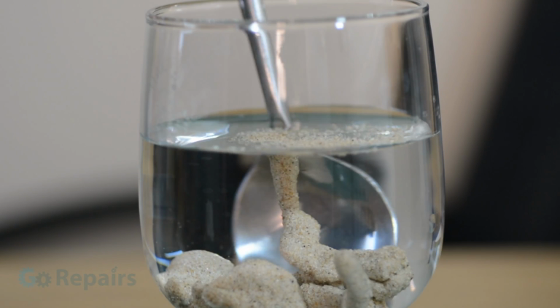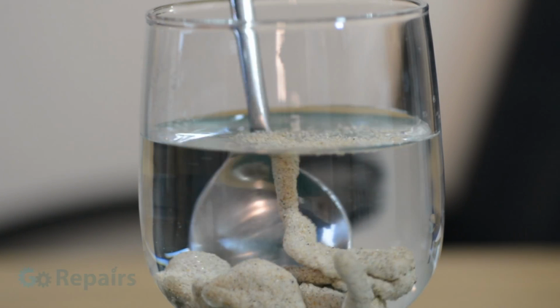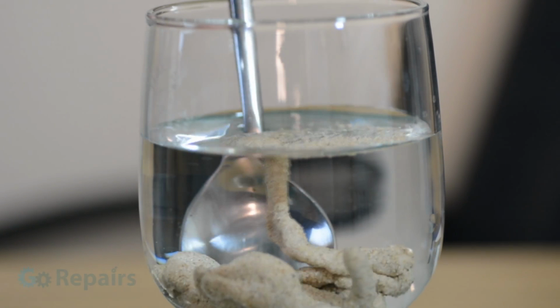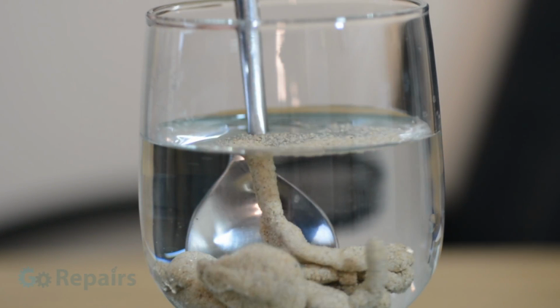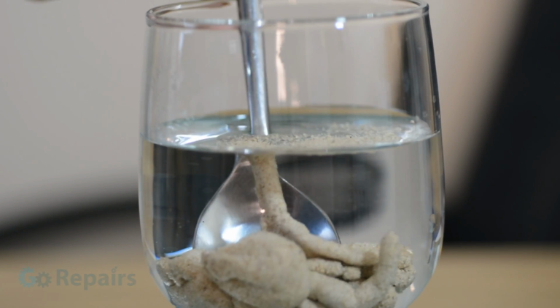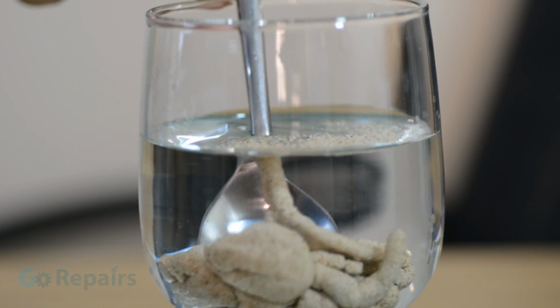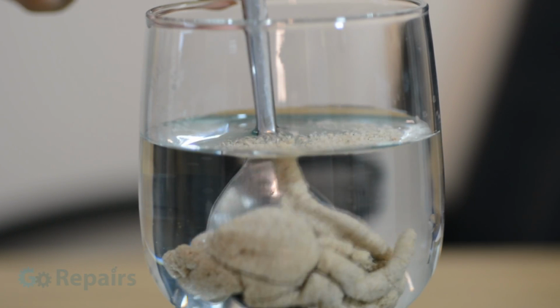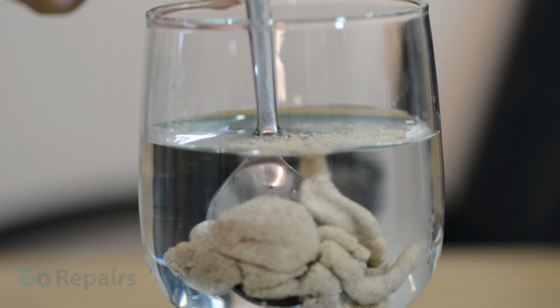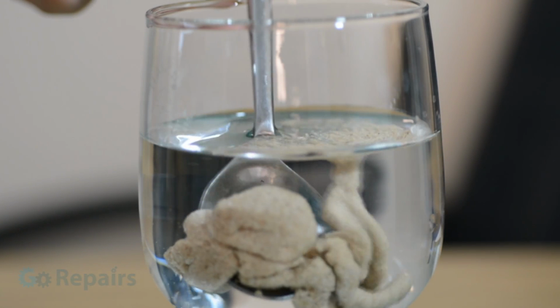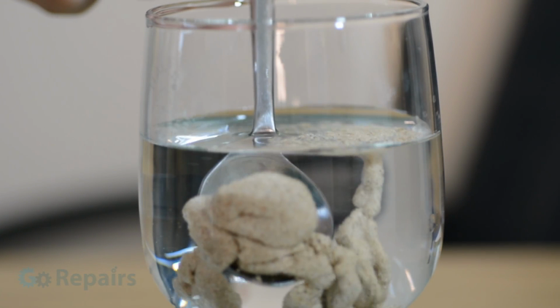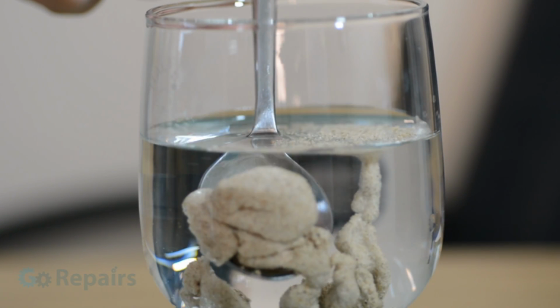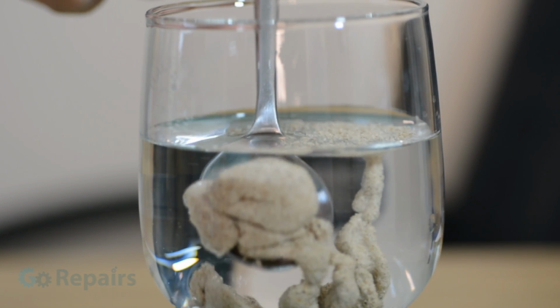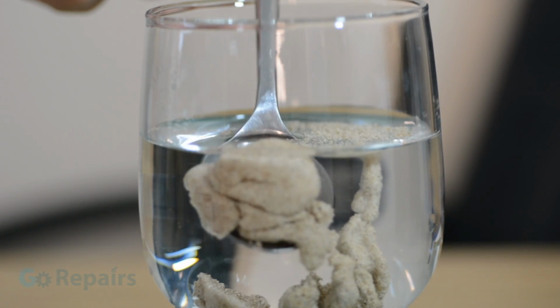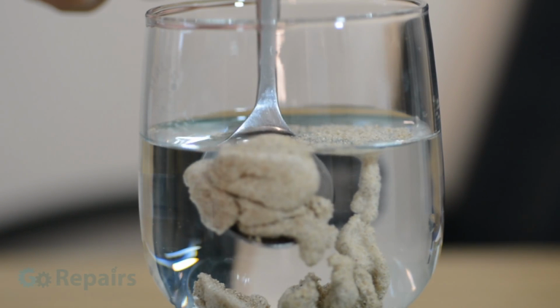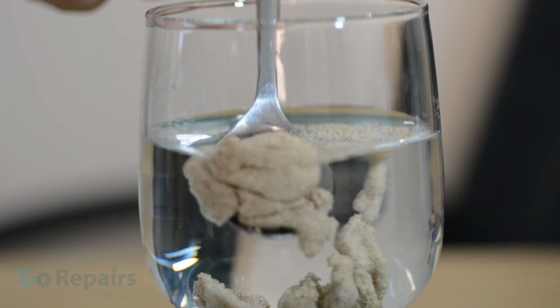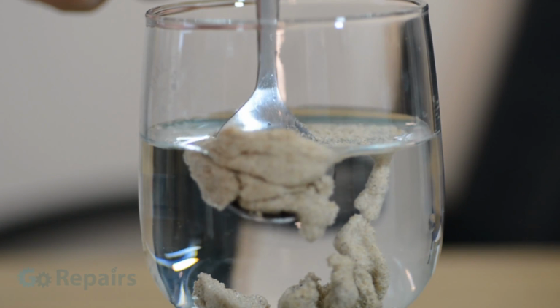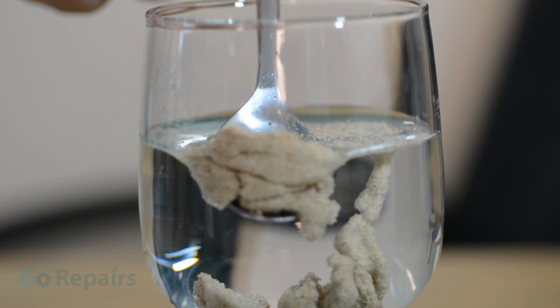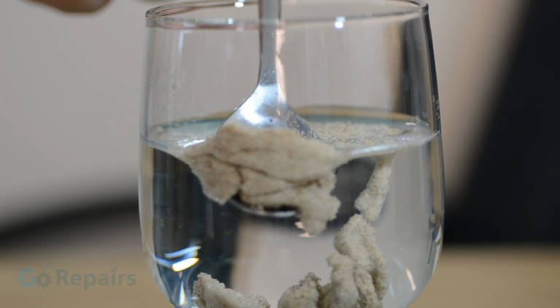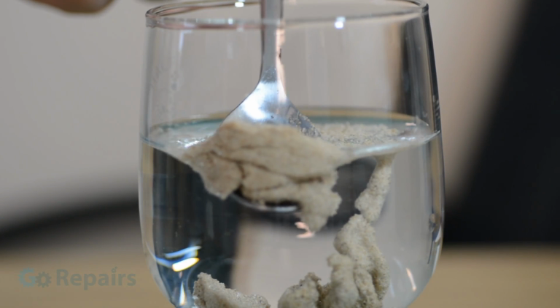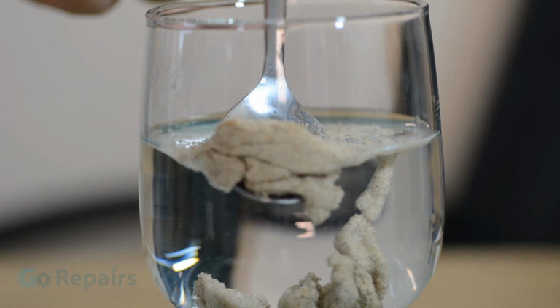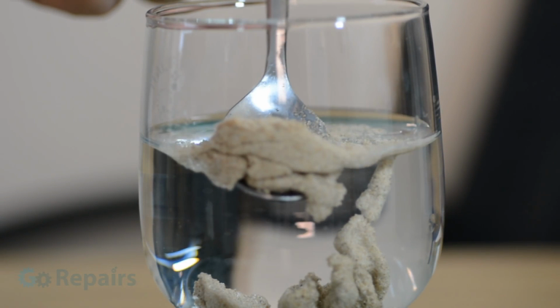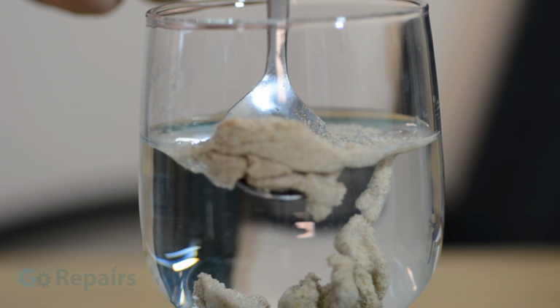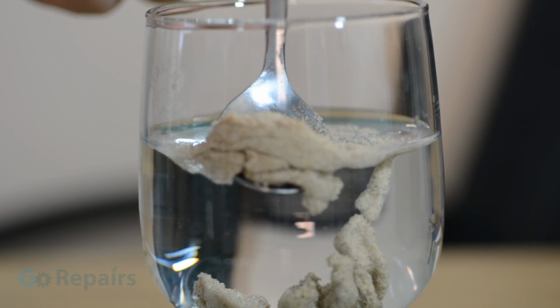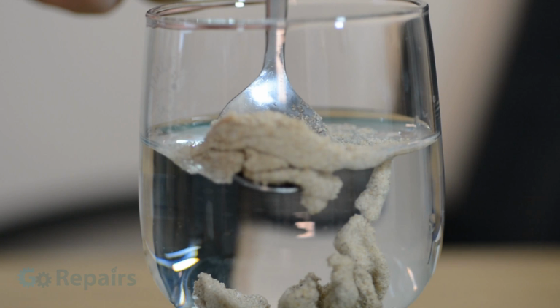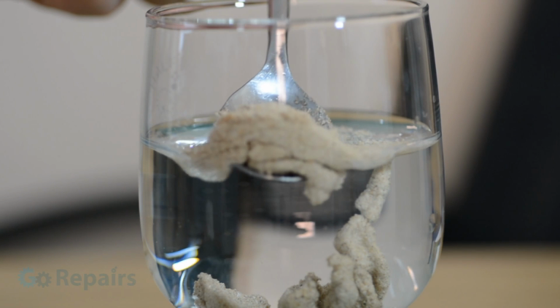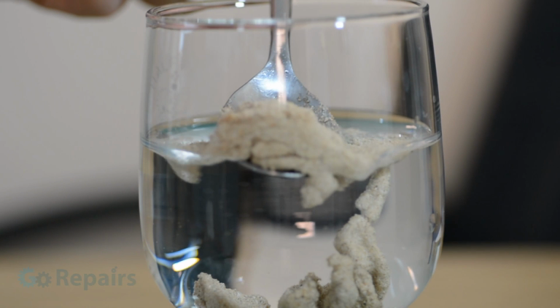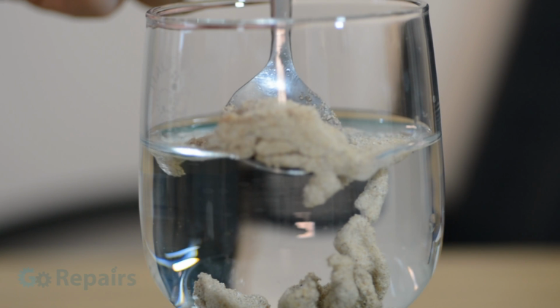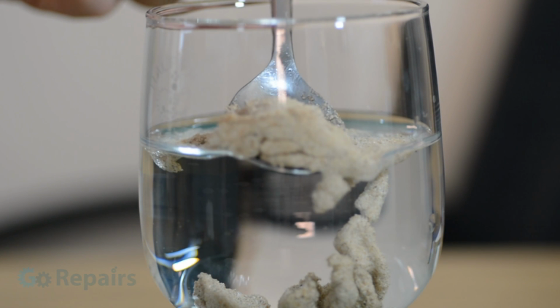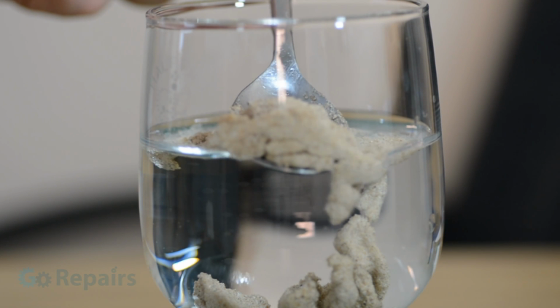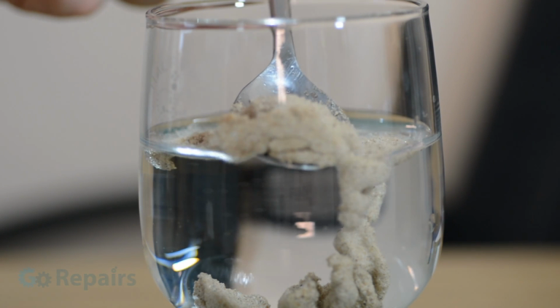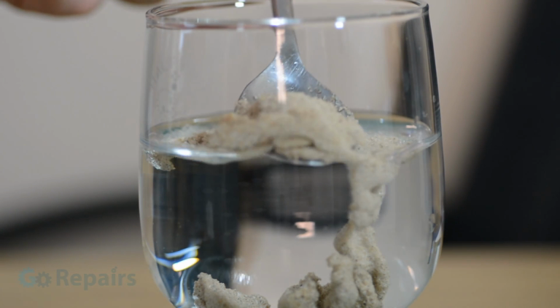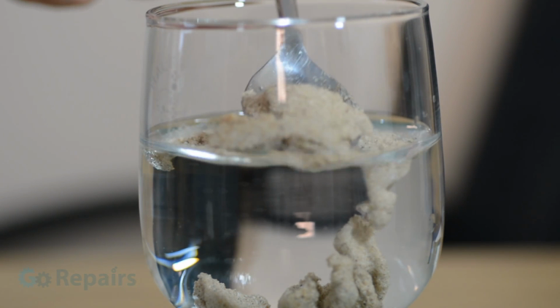When we pull out the sand above the water level it goes back to behaving like regular sand does, until we add it back to the water again.